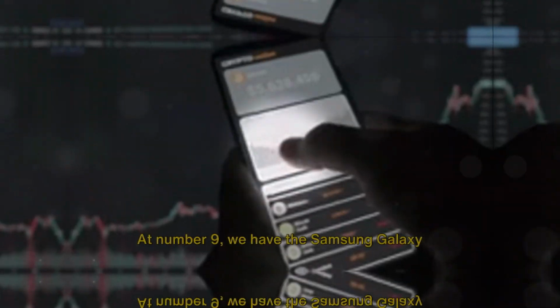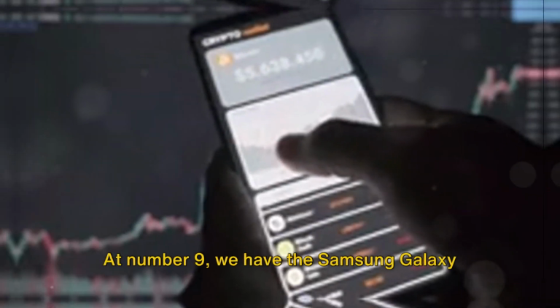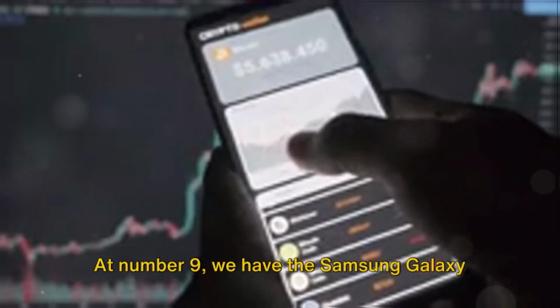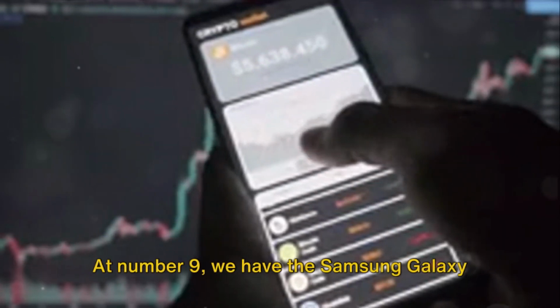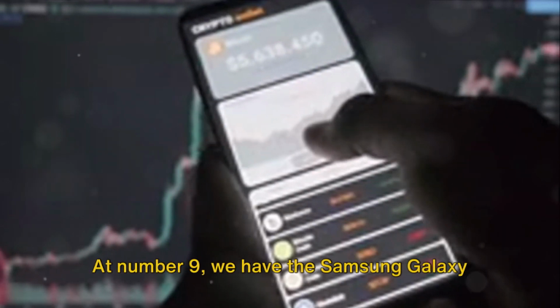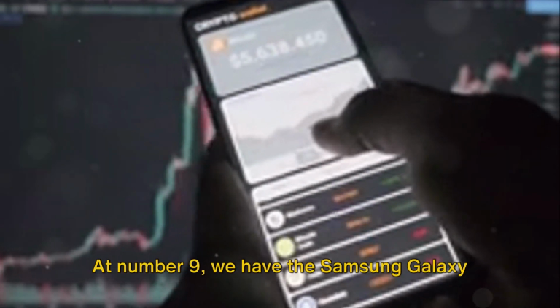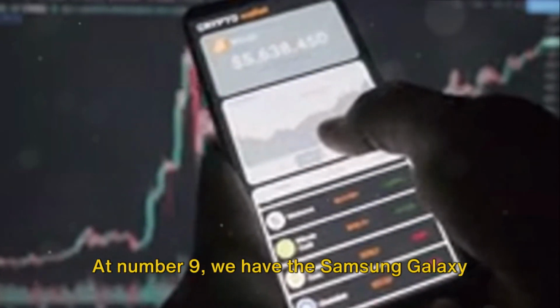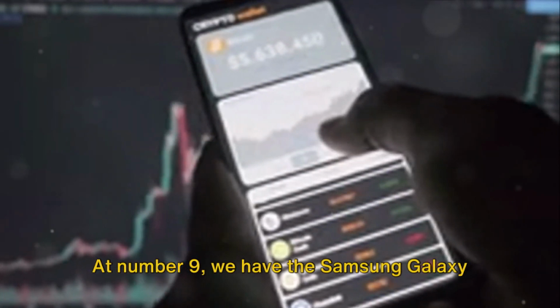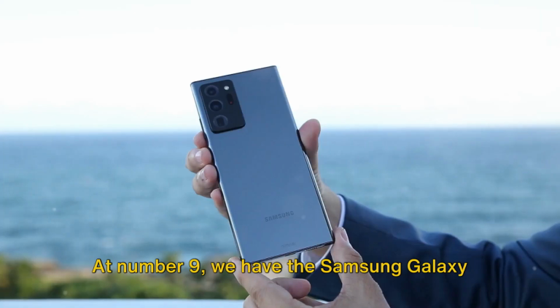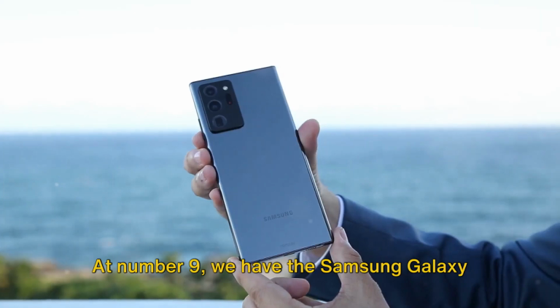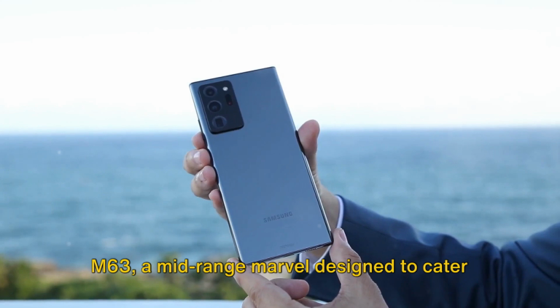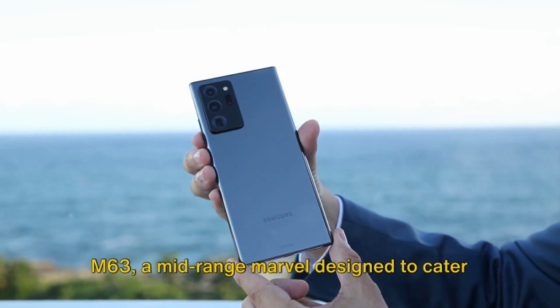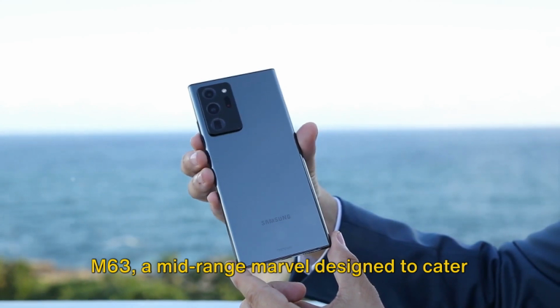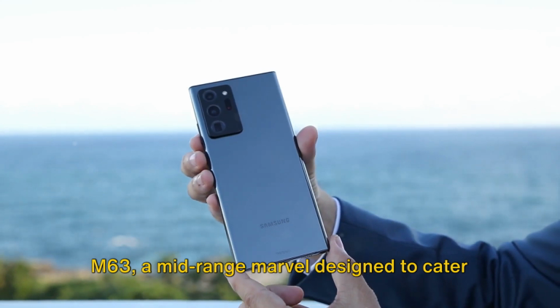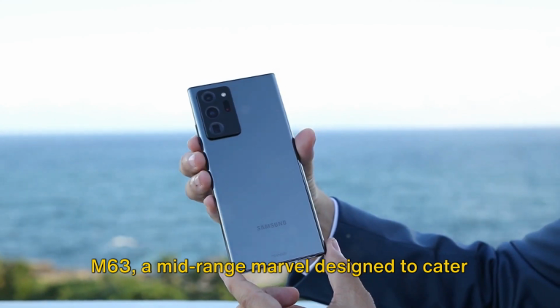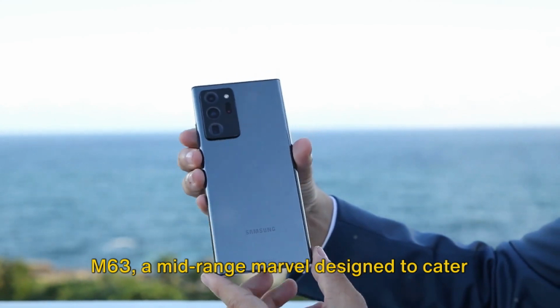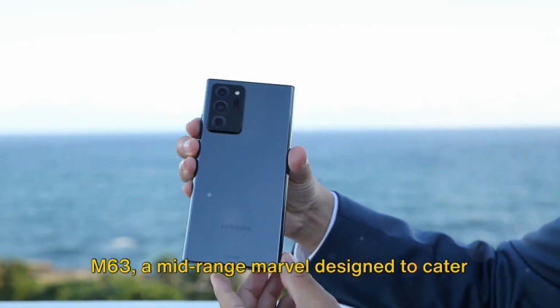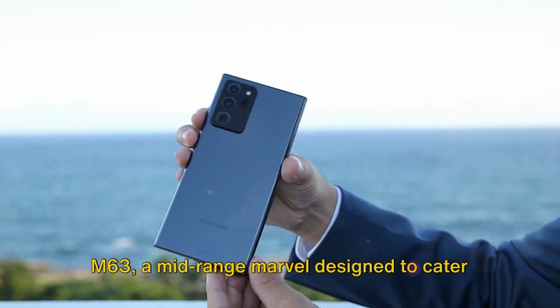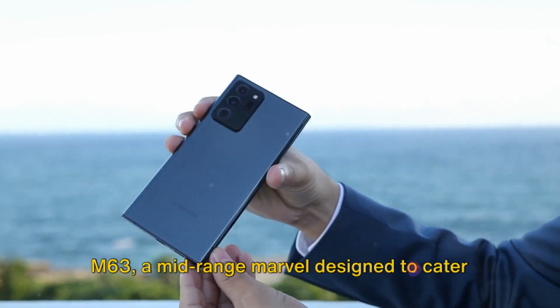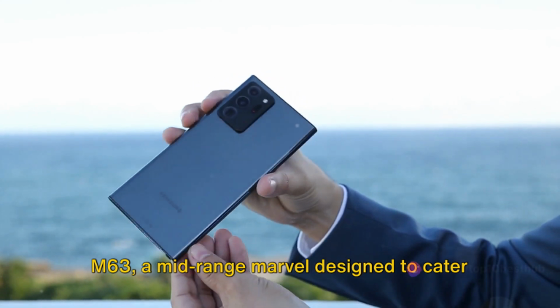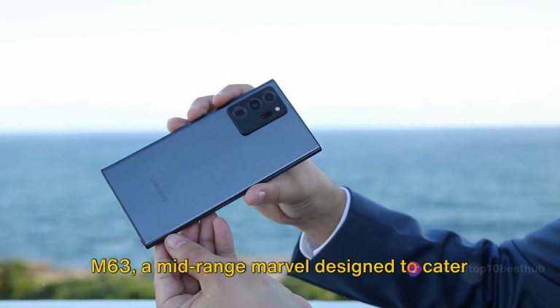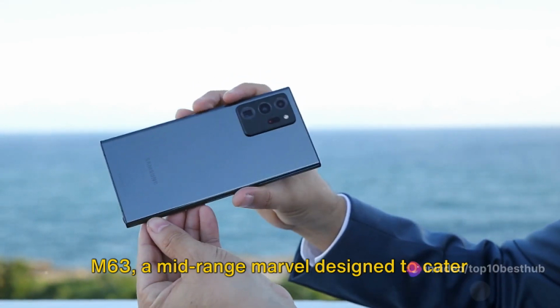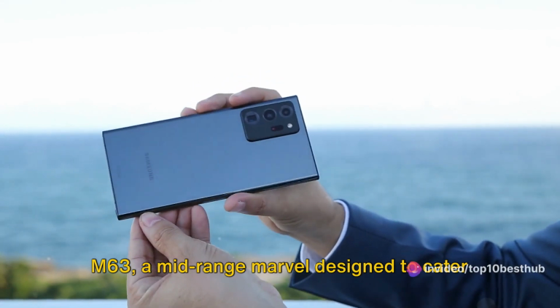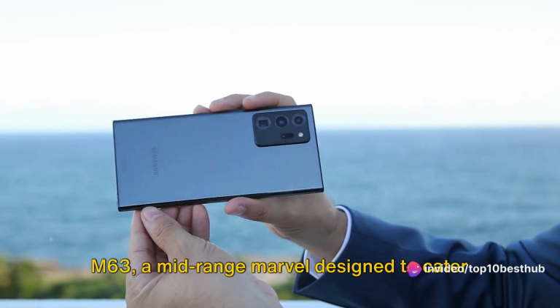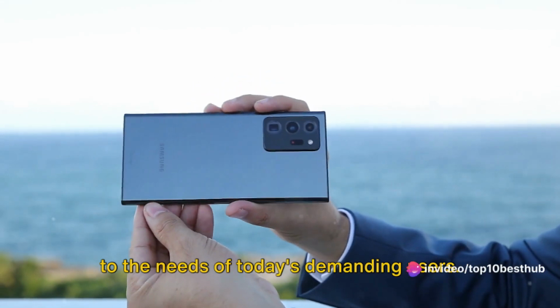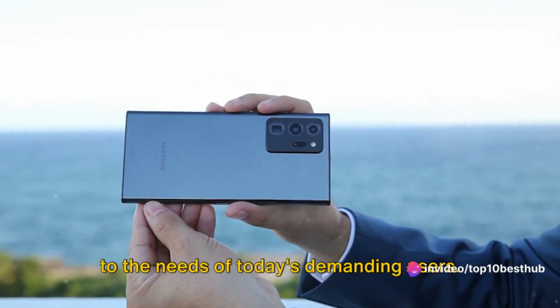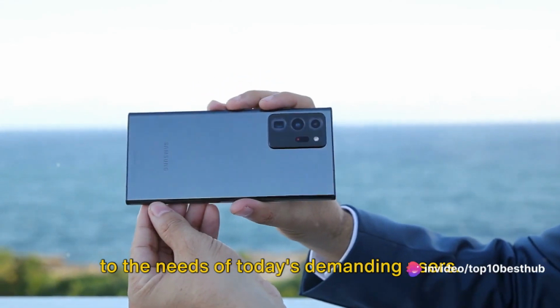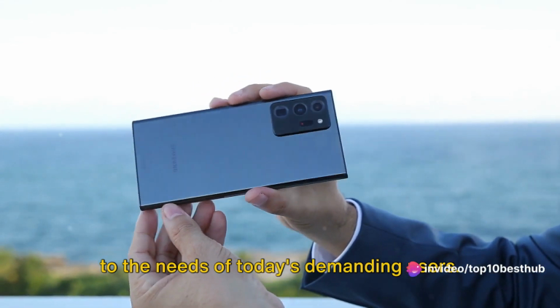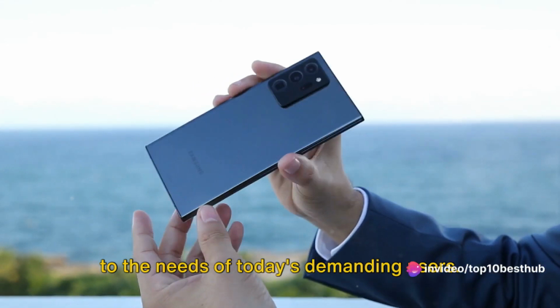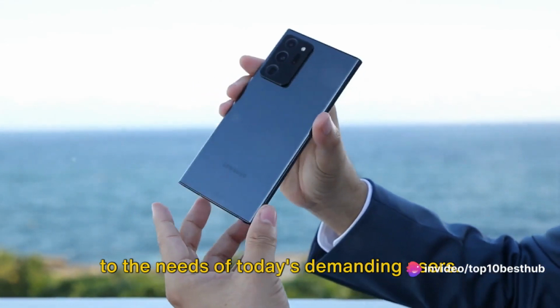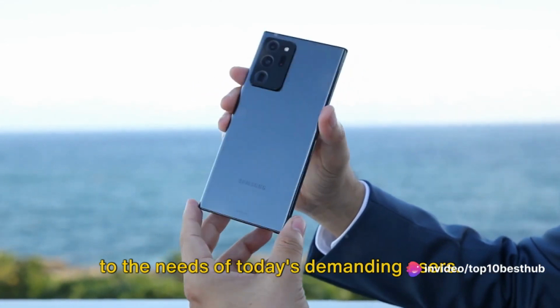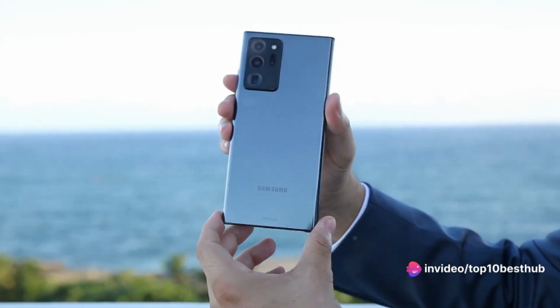At number 9 we have the Samsung Galaxy M63, a mid-range marvel designed to cater to the needs of today's demanding users.